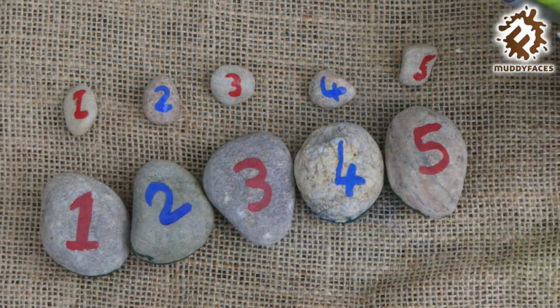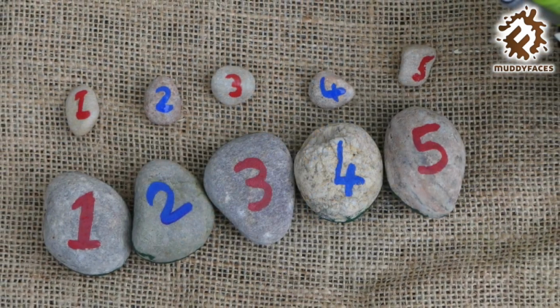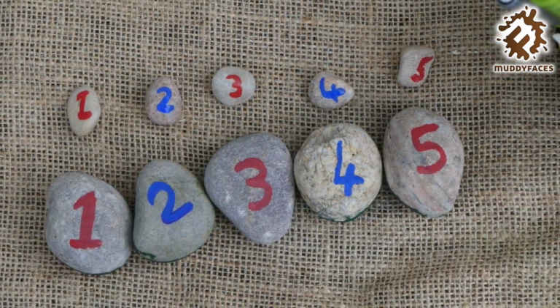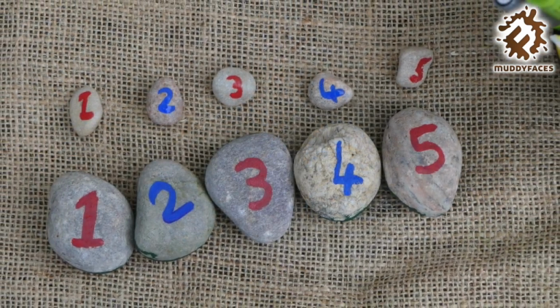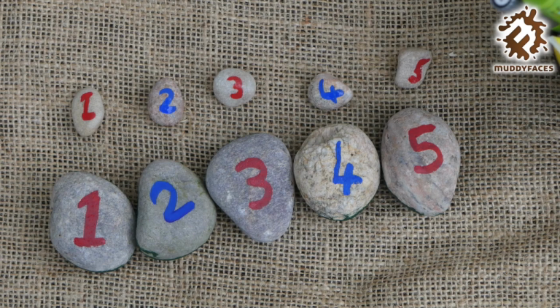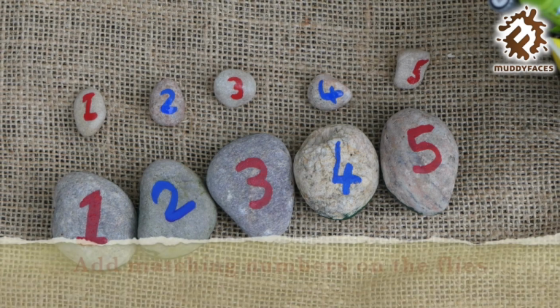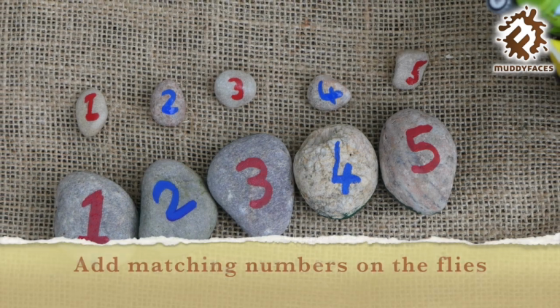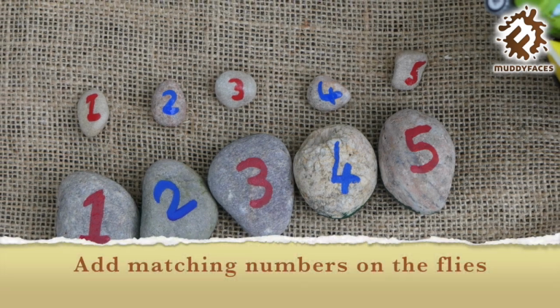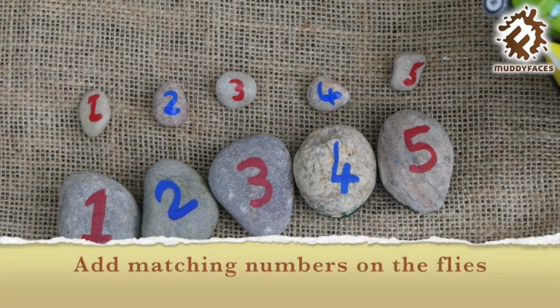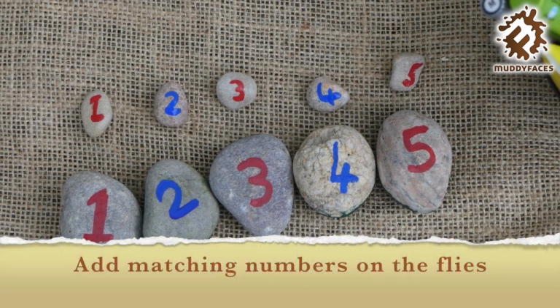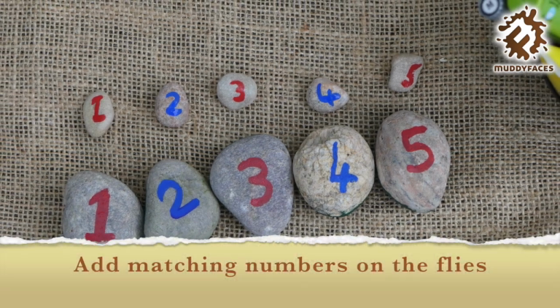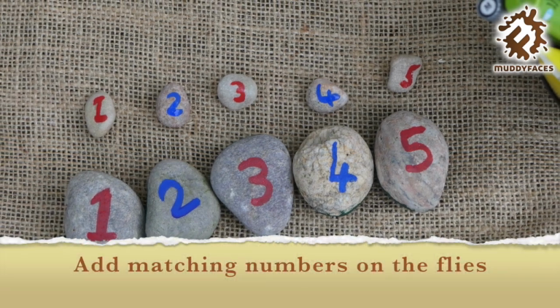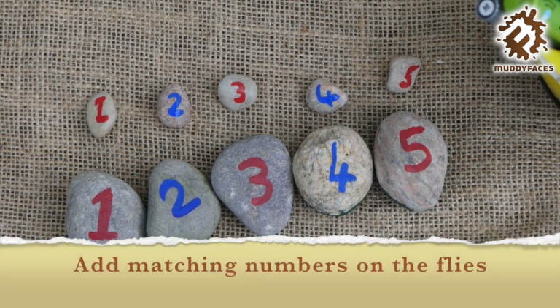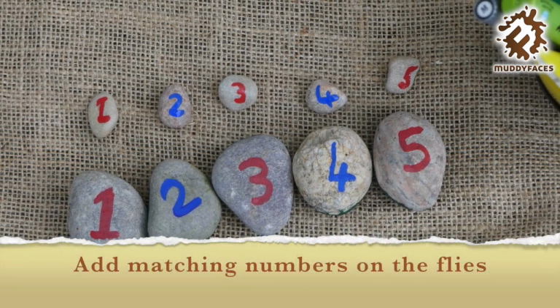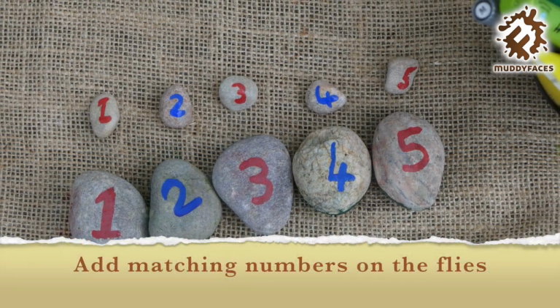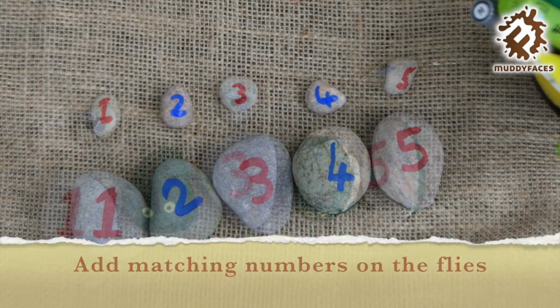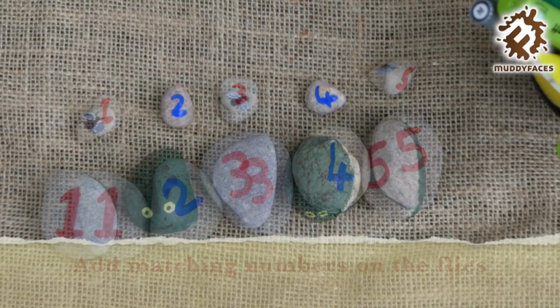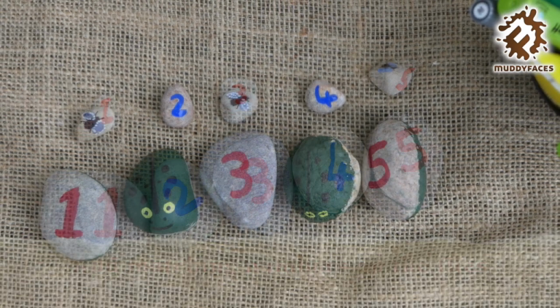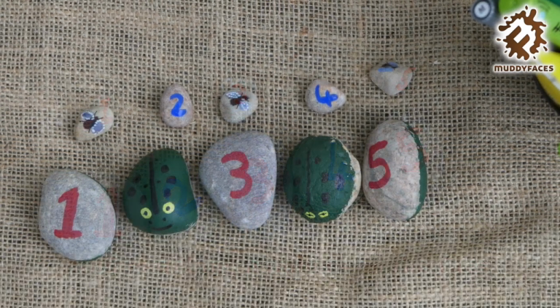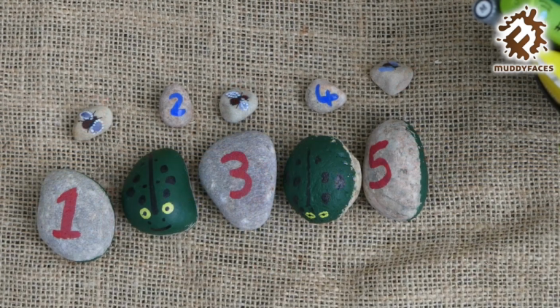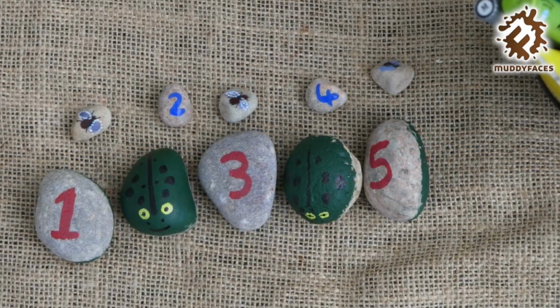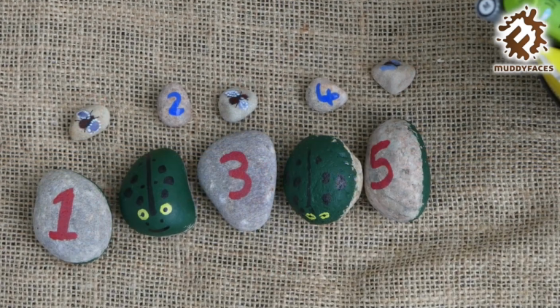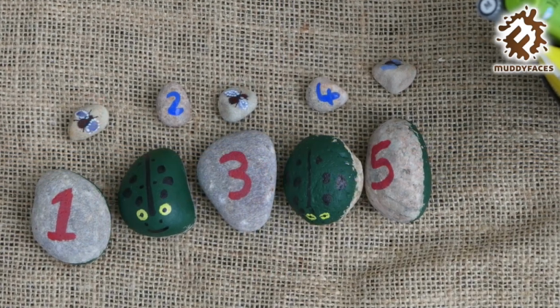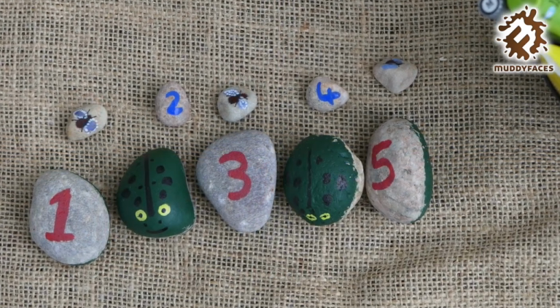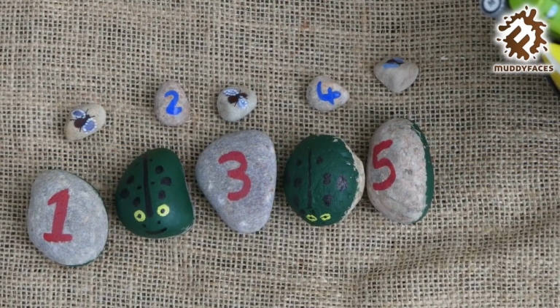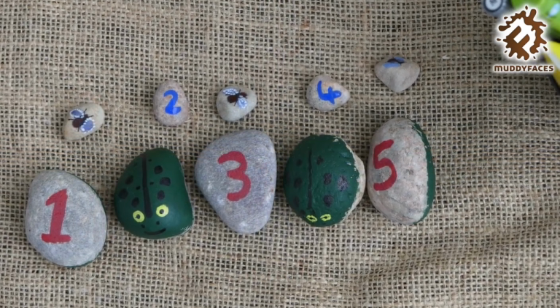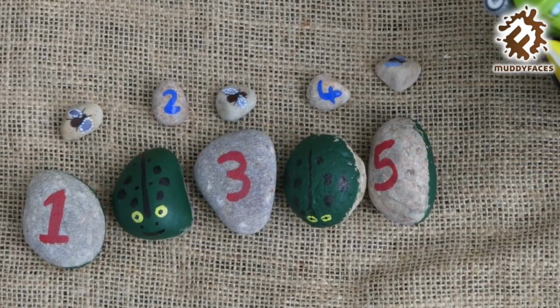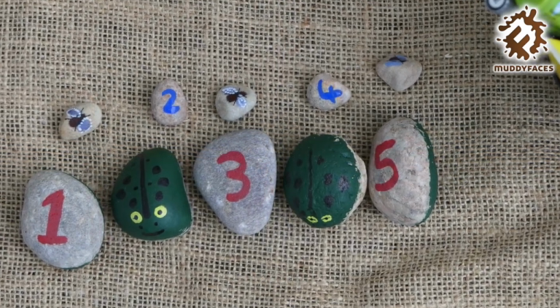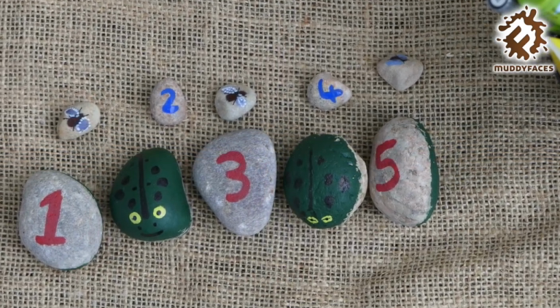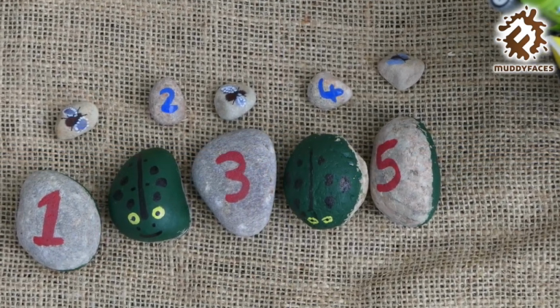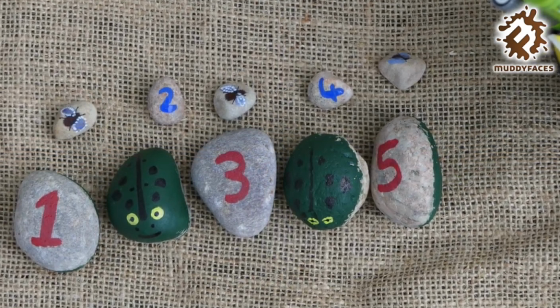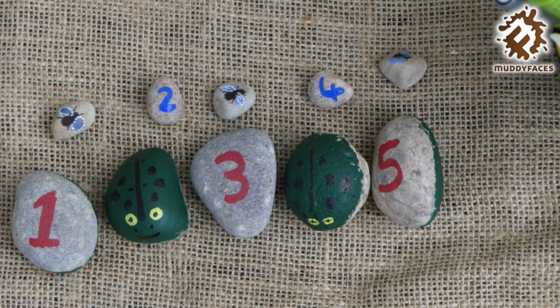Alternatively, you could add math symbols to the flies to create simple math equations.